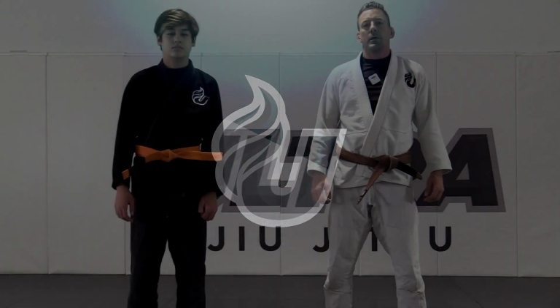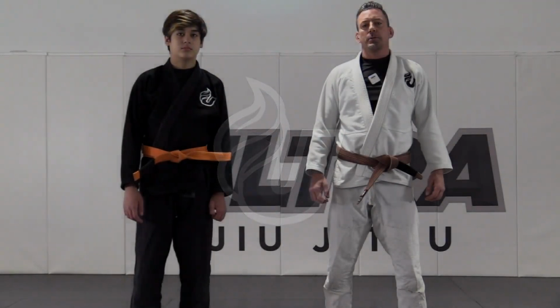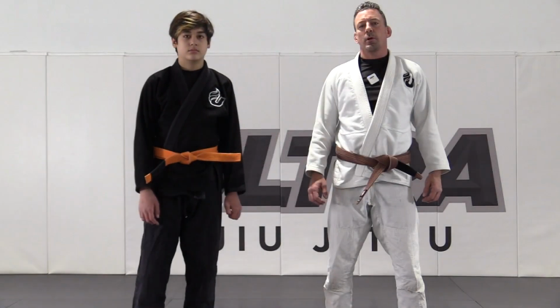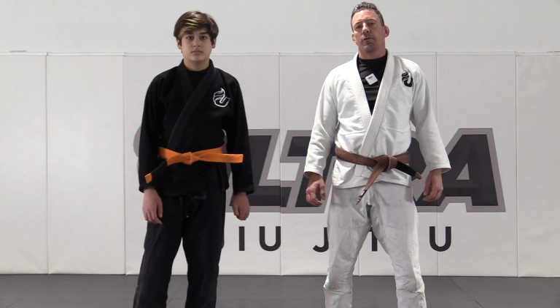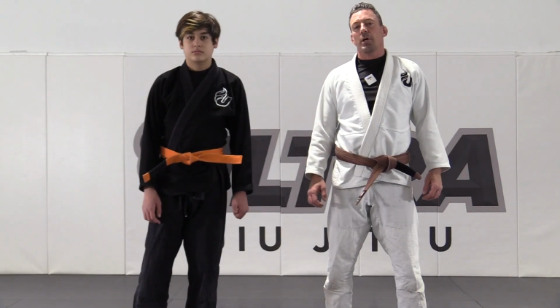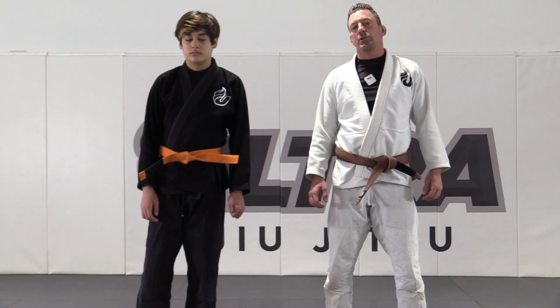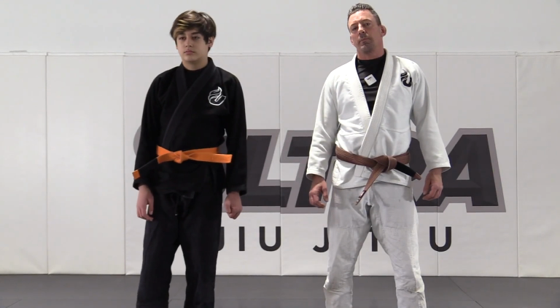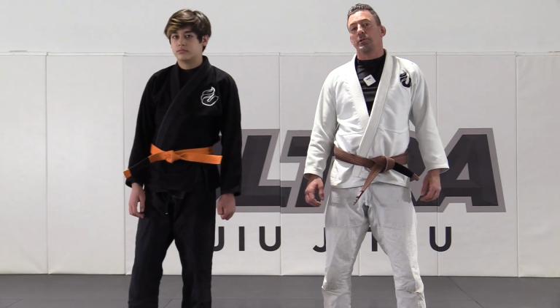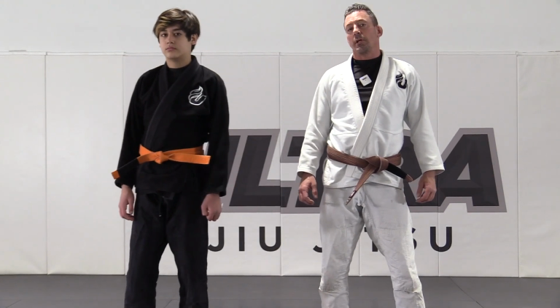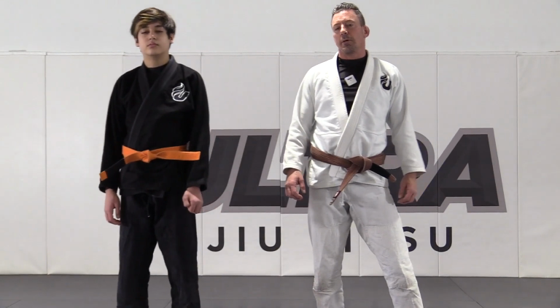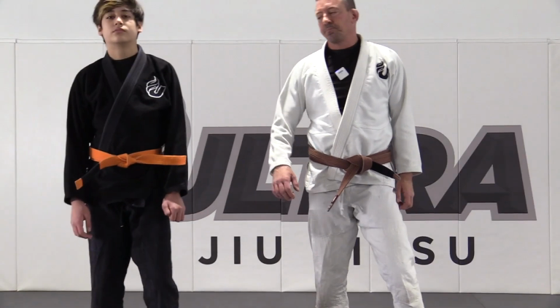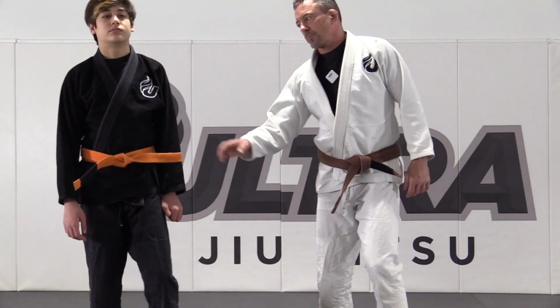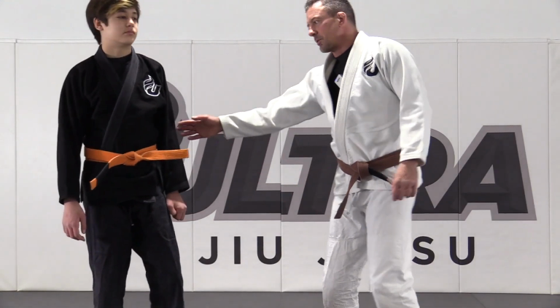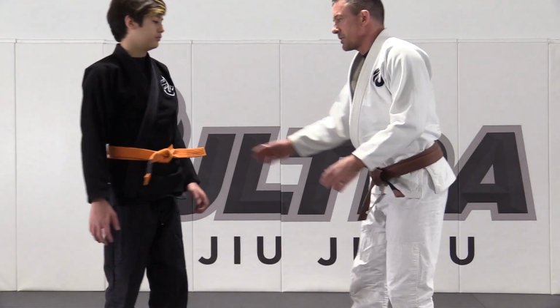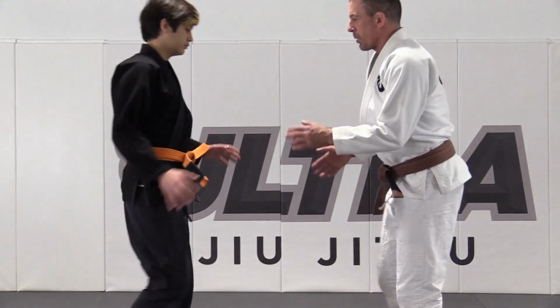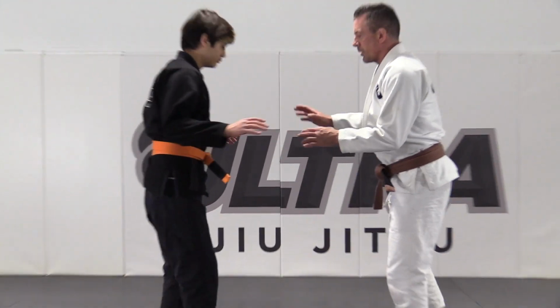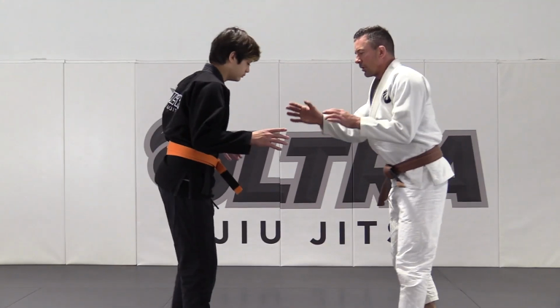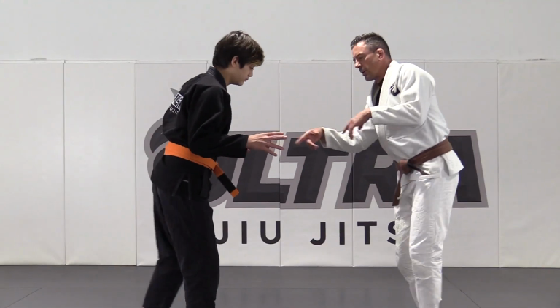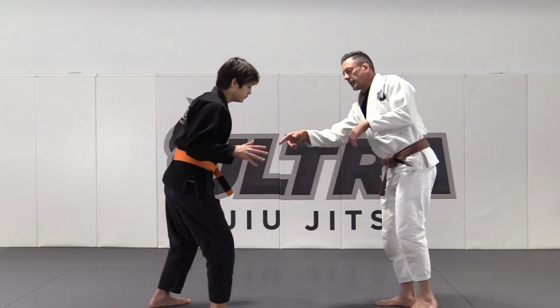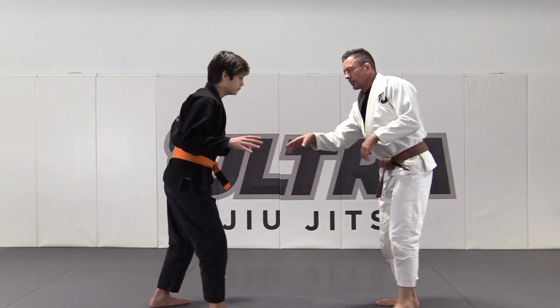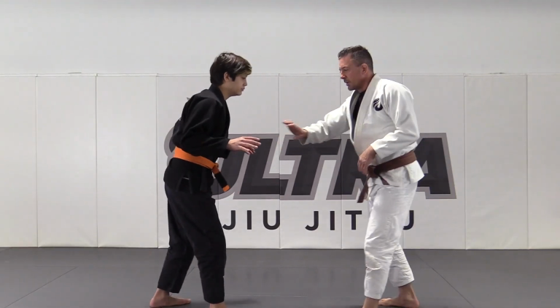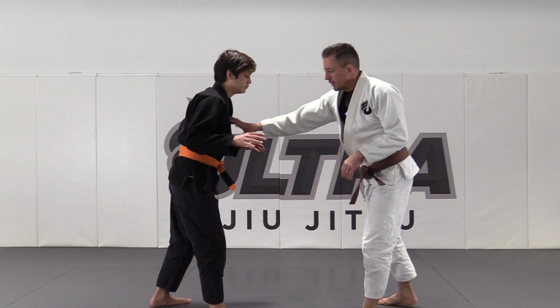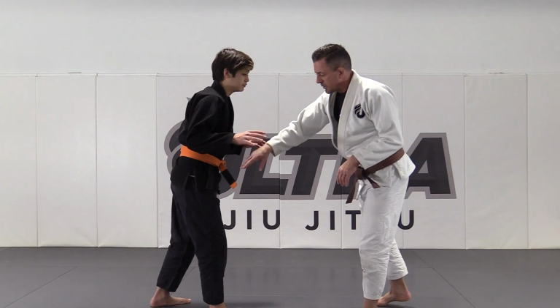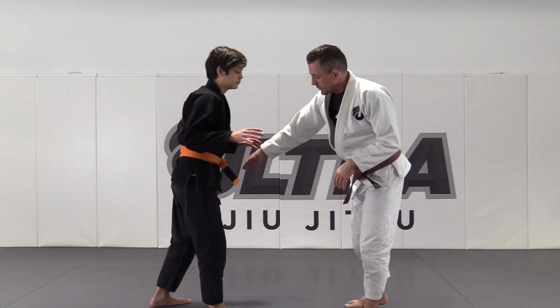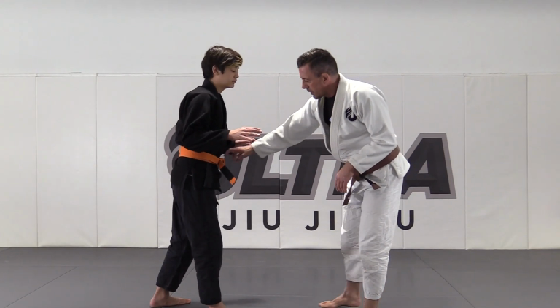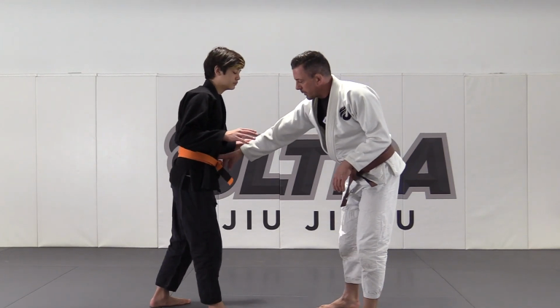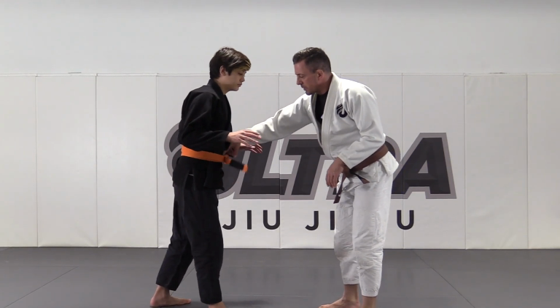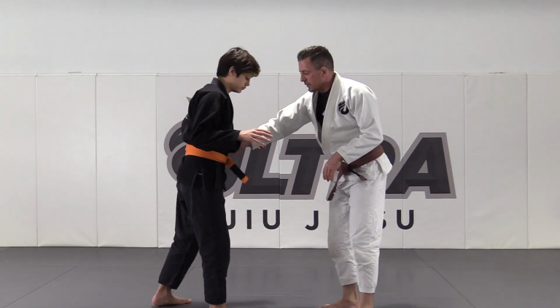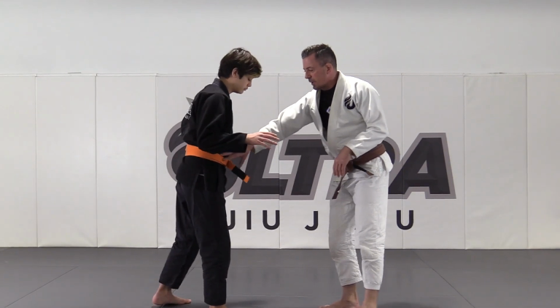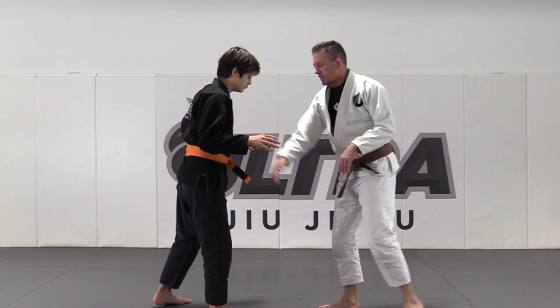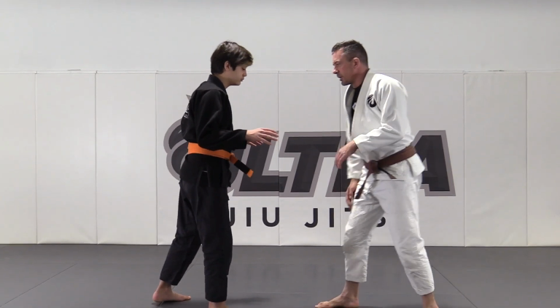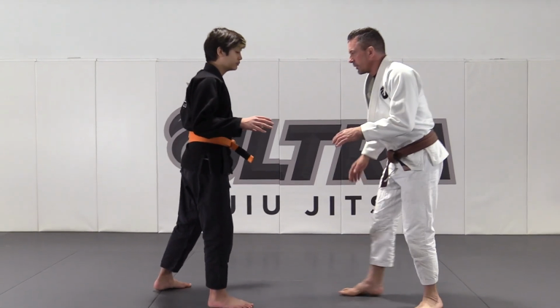We're gonna go over a tripod sweep using the lapel. I'm facing my partner — it's early in the match, gi's still tied, belt's tied, gi's inside the belt.